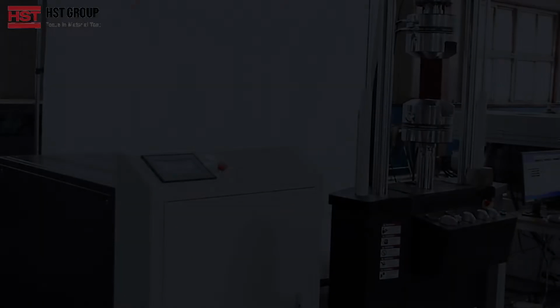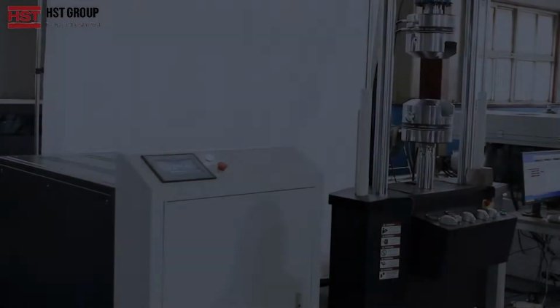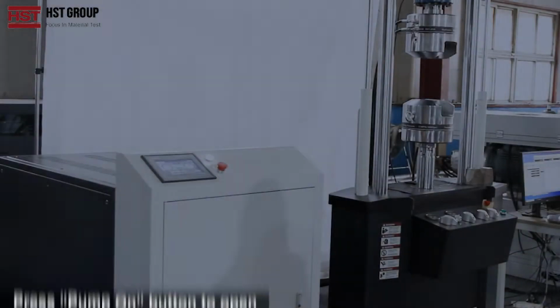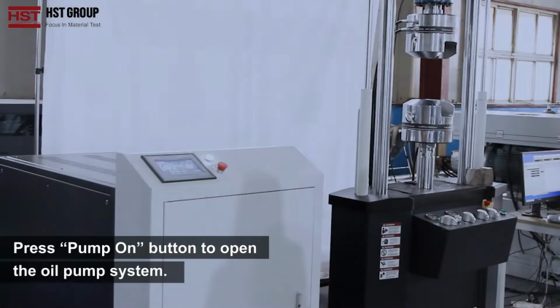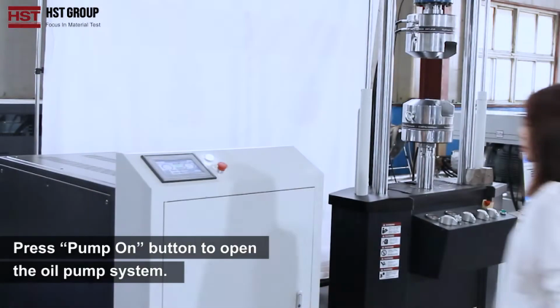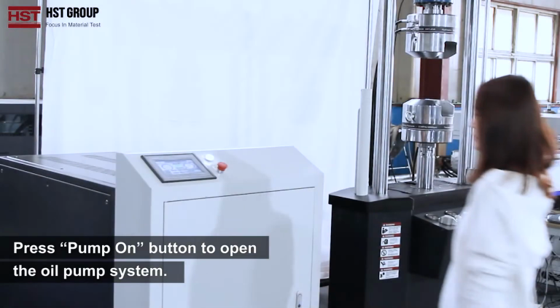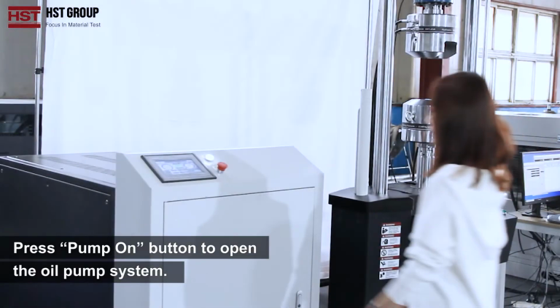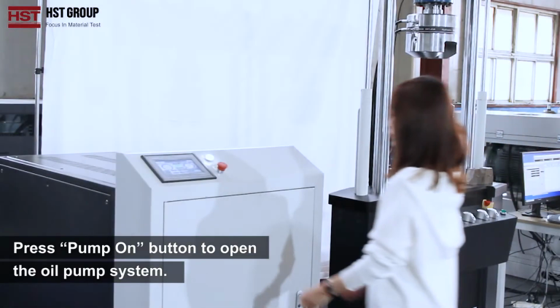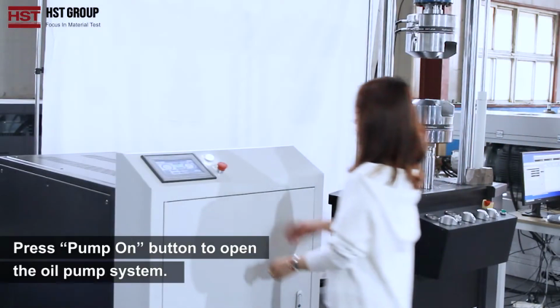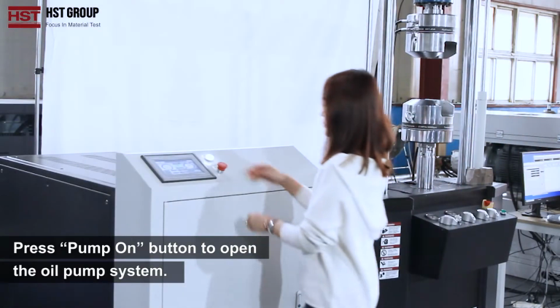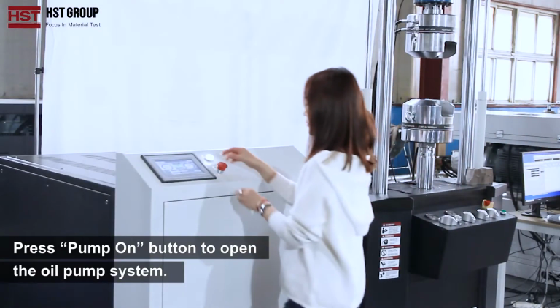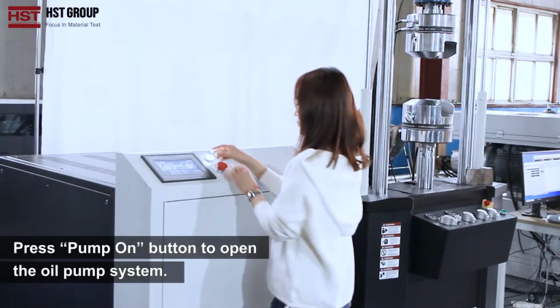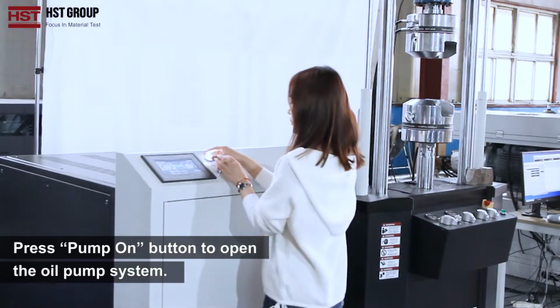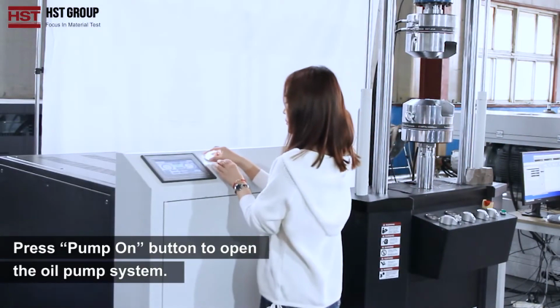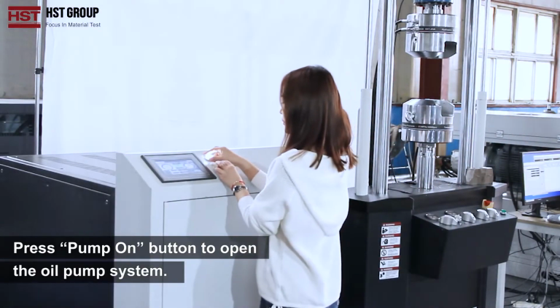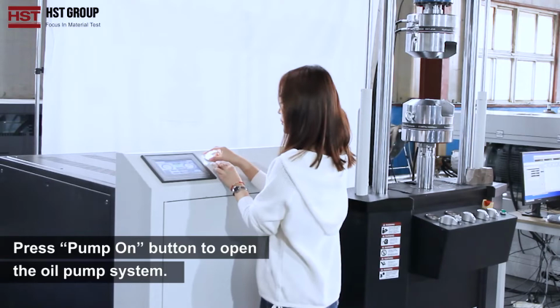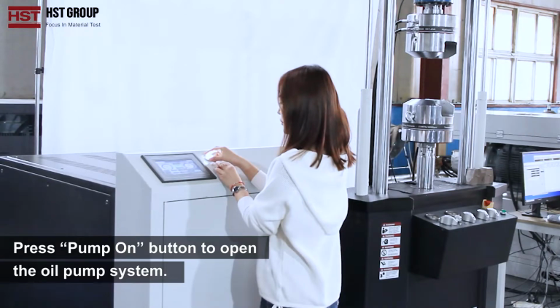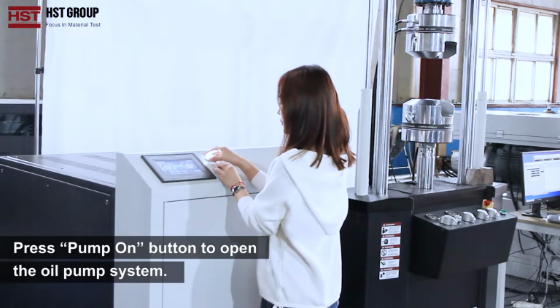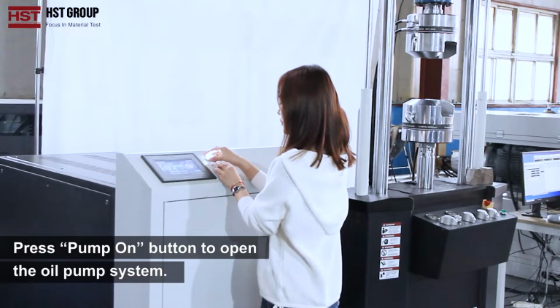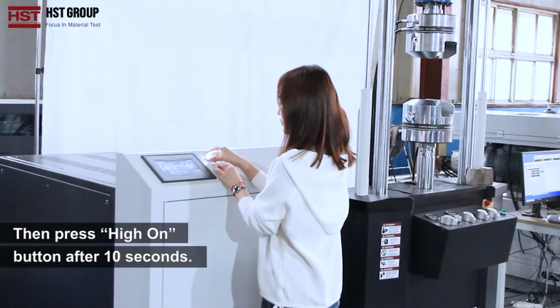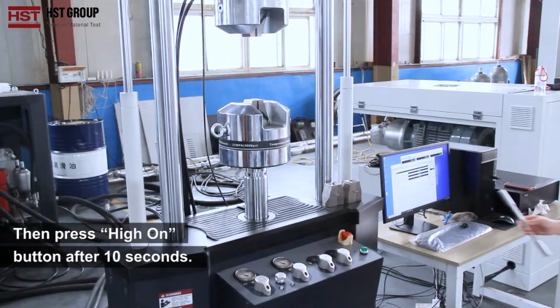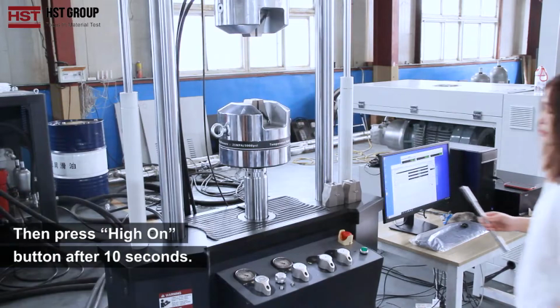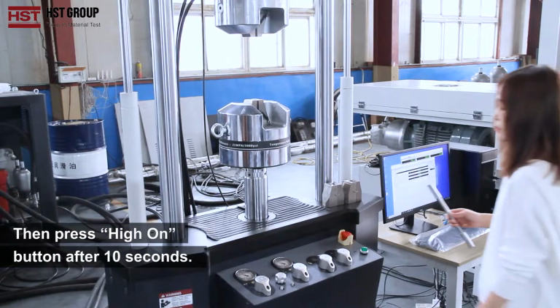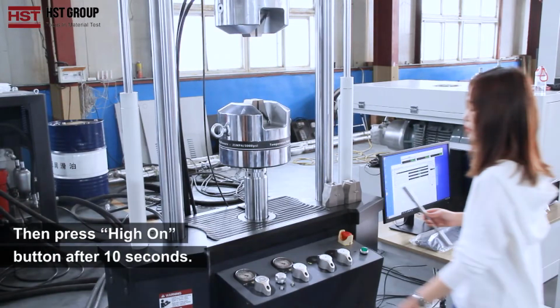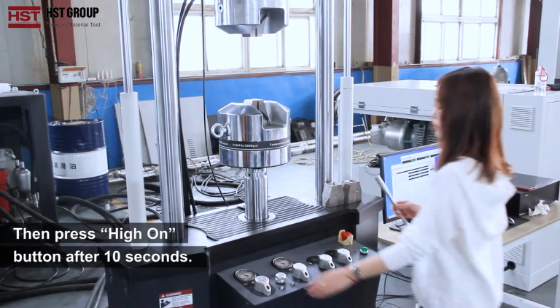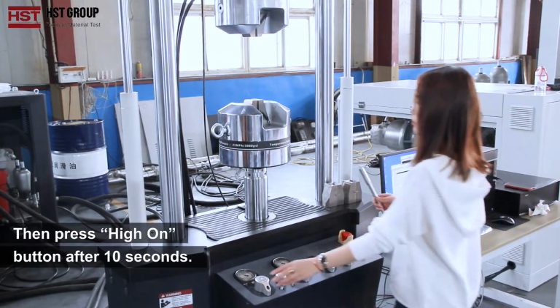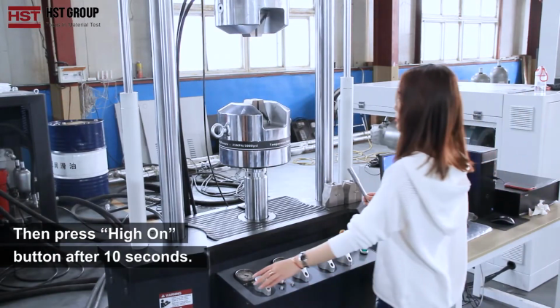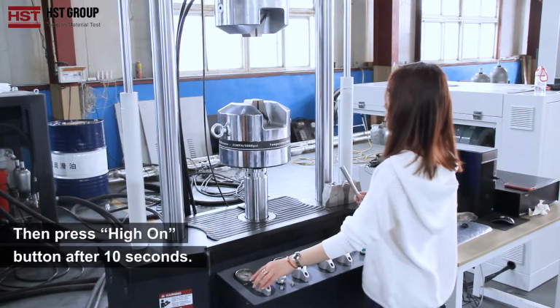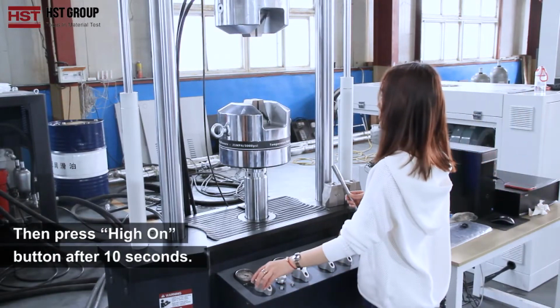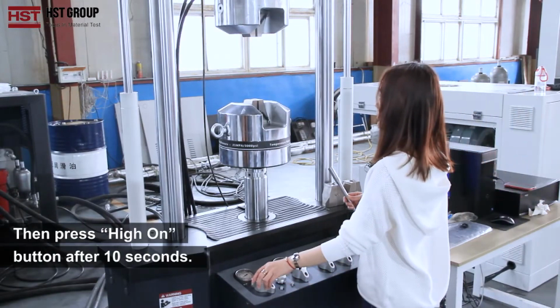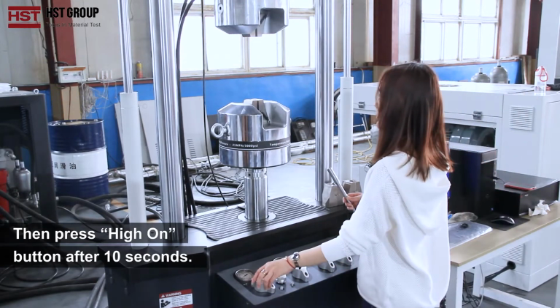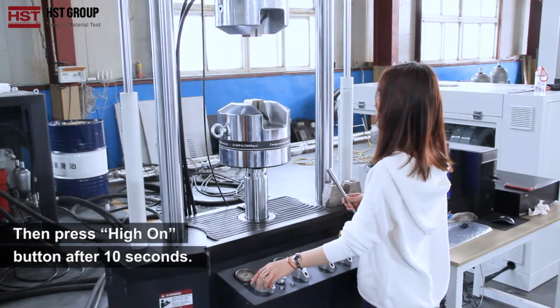Press the pump on button to open the oil pump system, then press the high on button after 10 seconds.